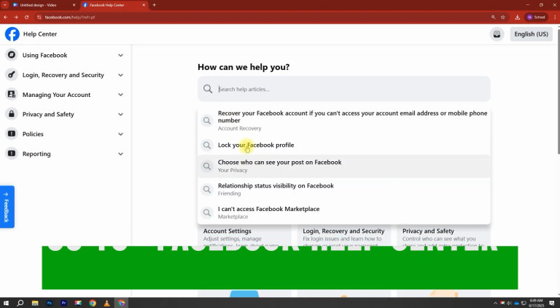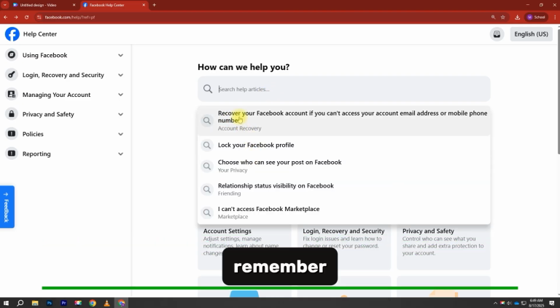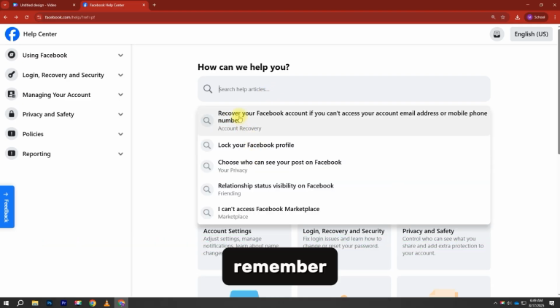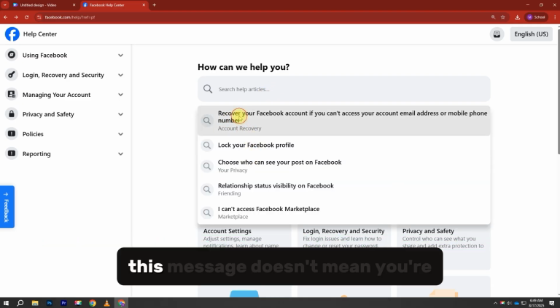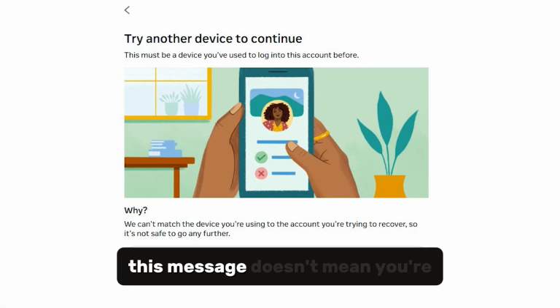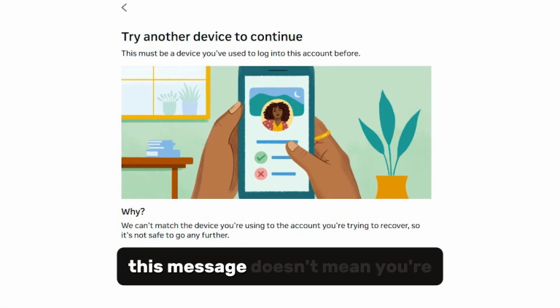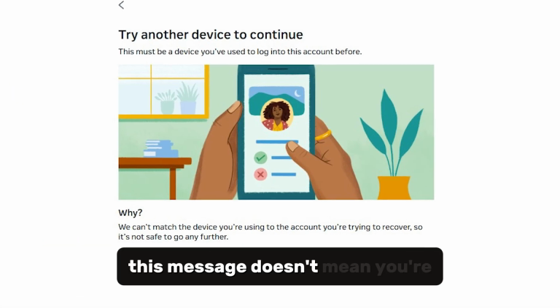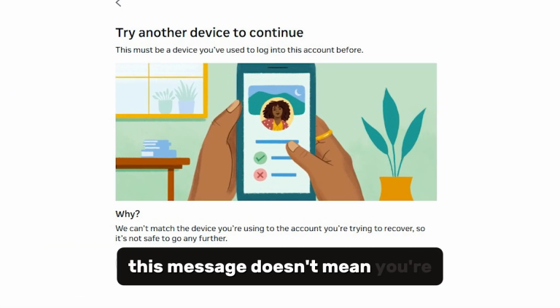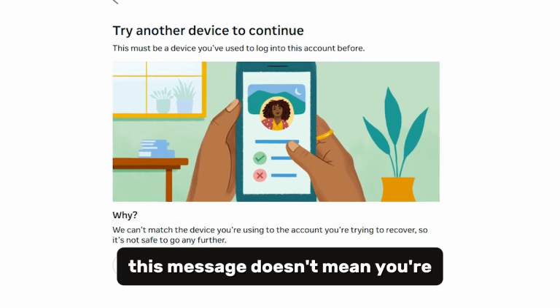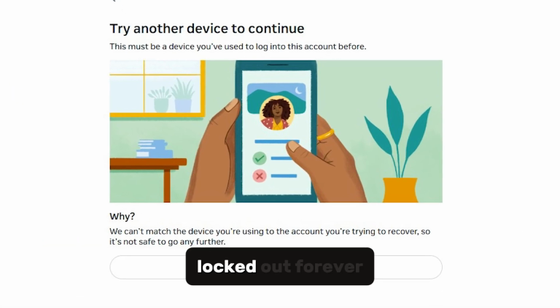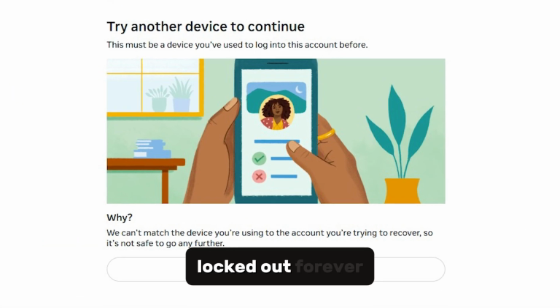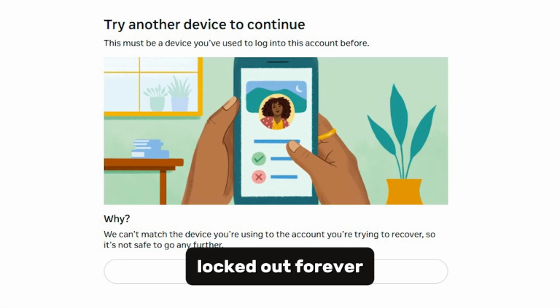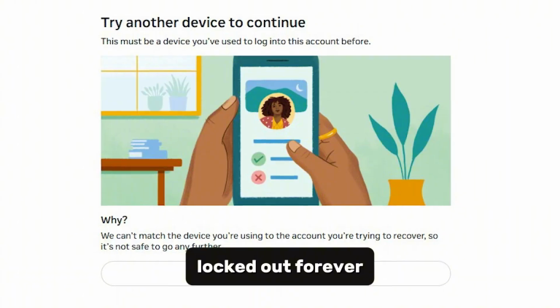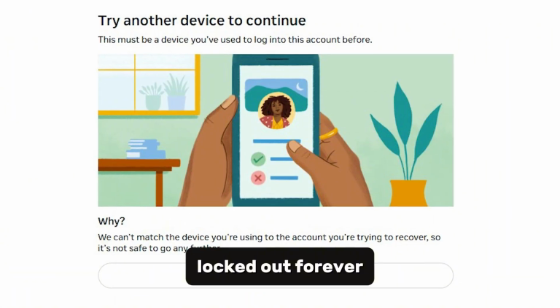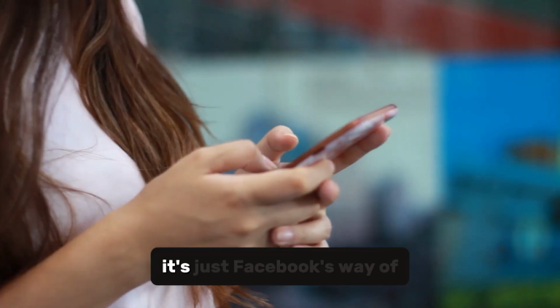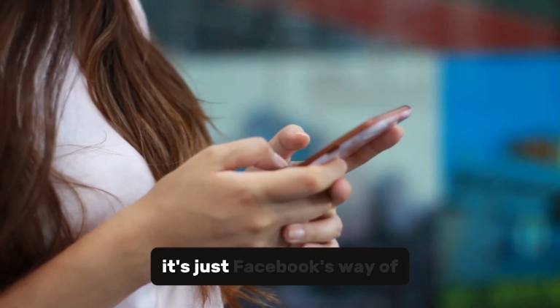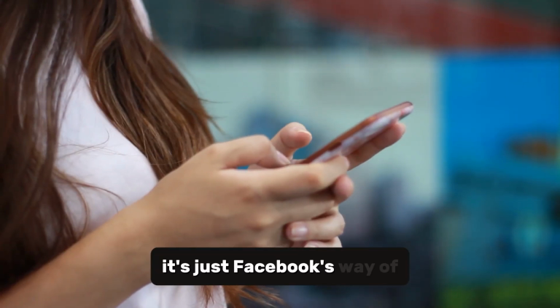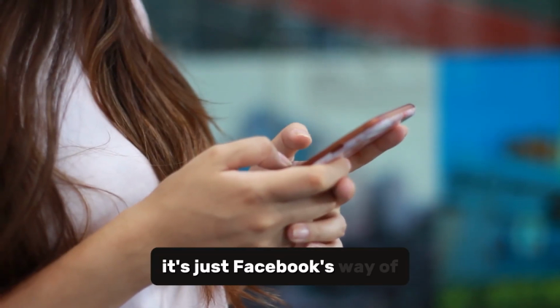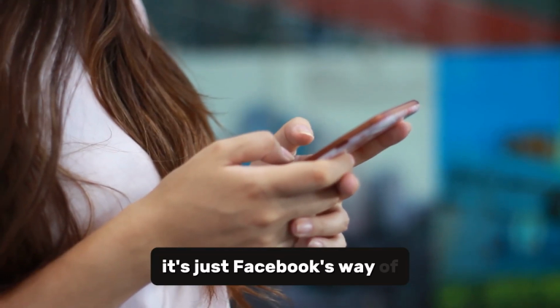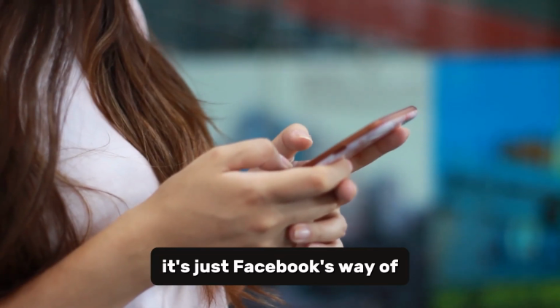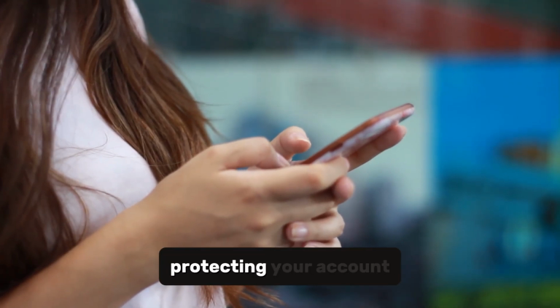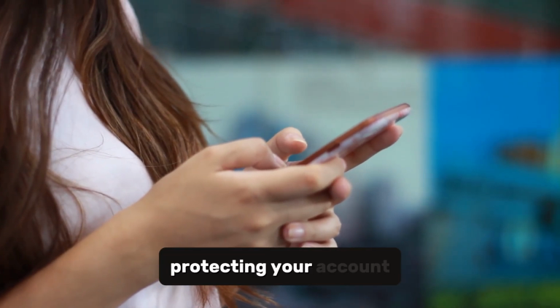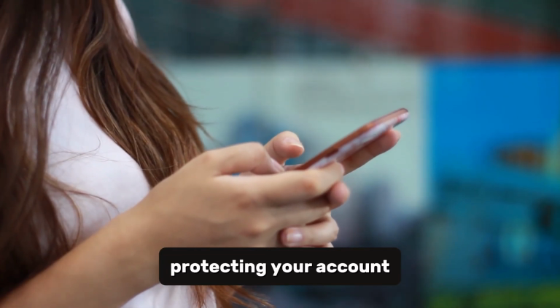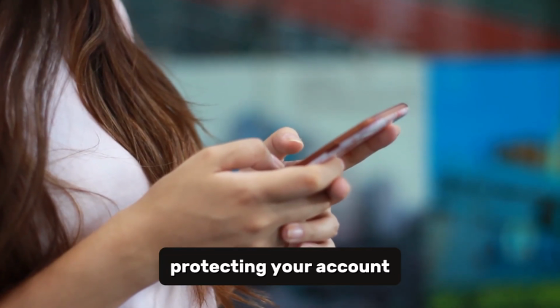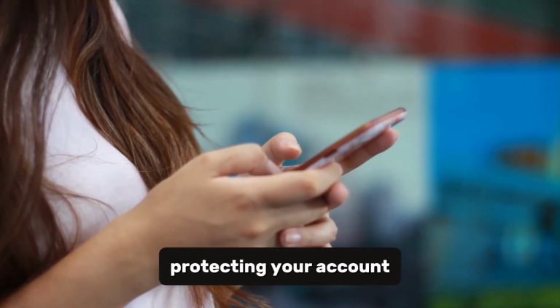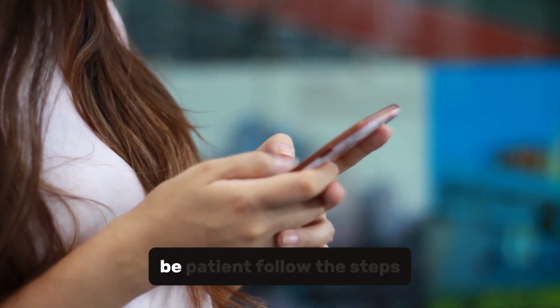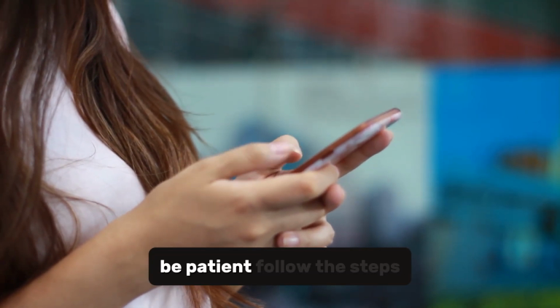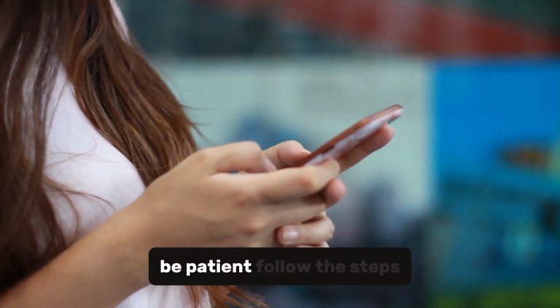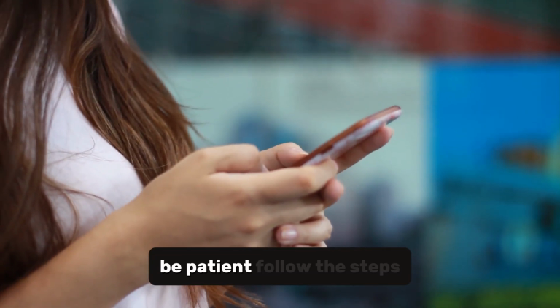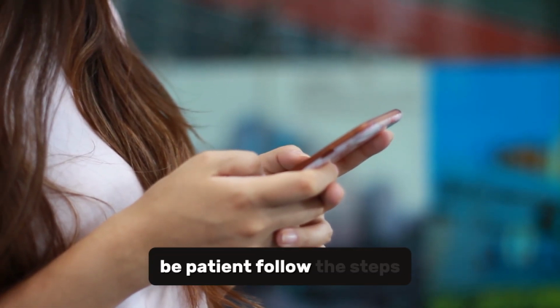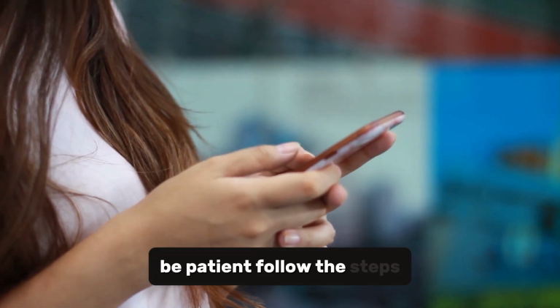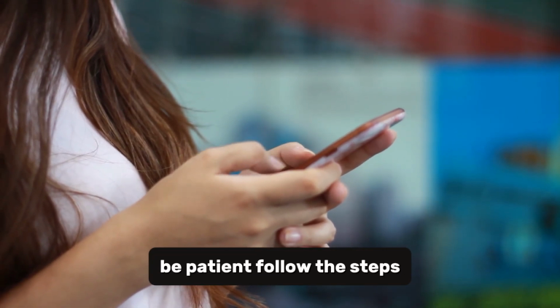Remember, this message doesn't mean you're locked out forever. It's just Facebook's way of protecting your account. Be patient, follow the steps, and you'll be back in your account soon.